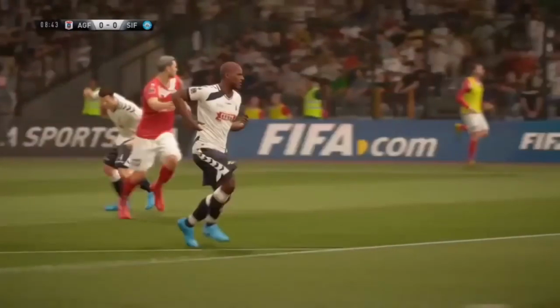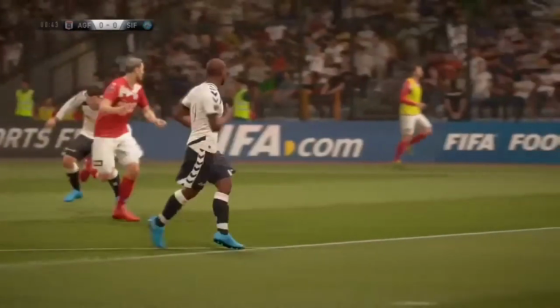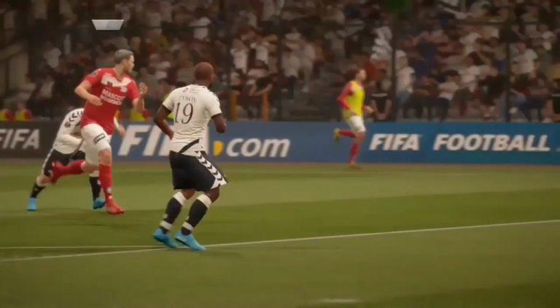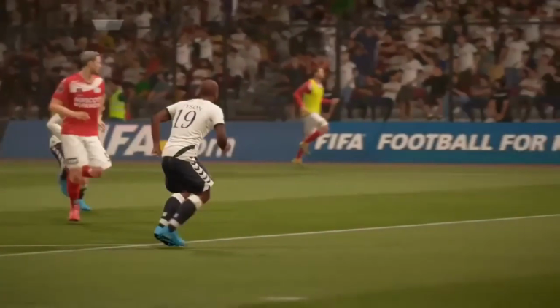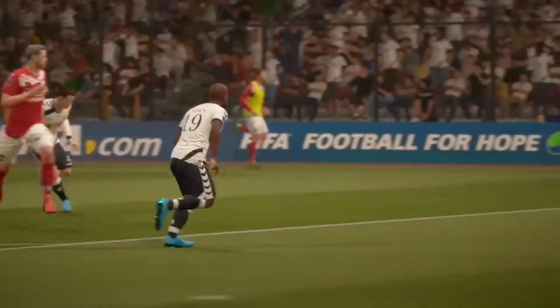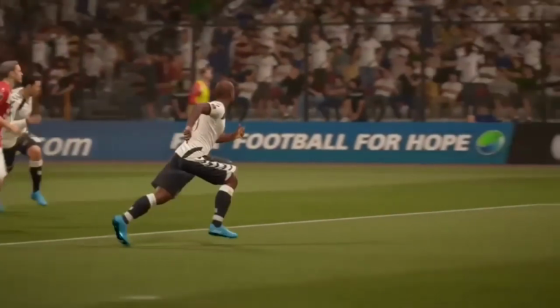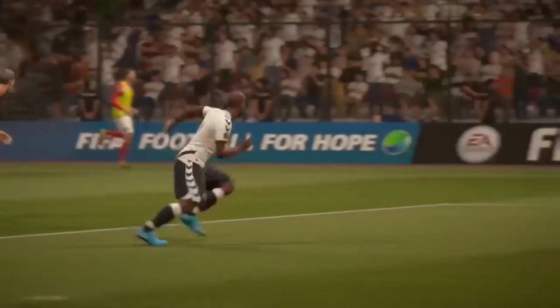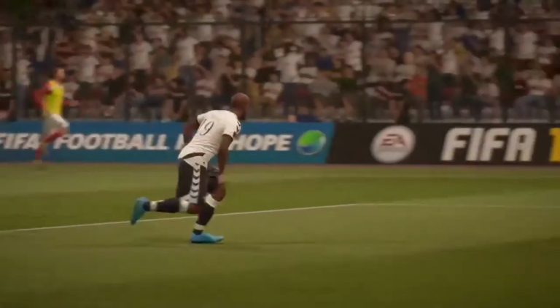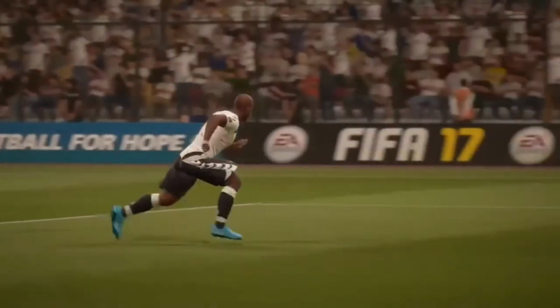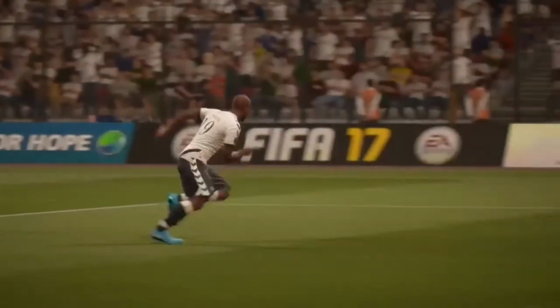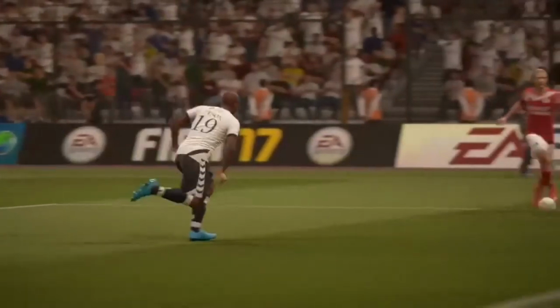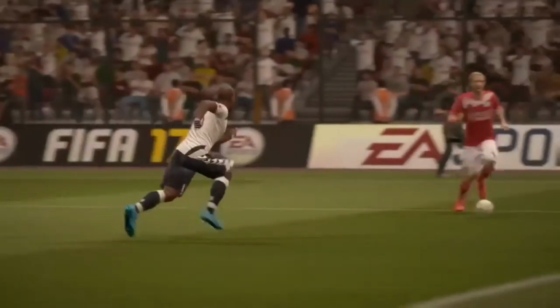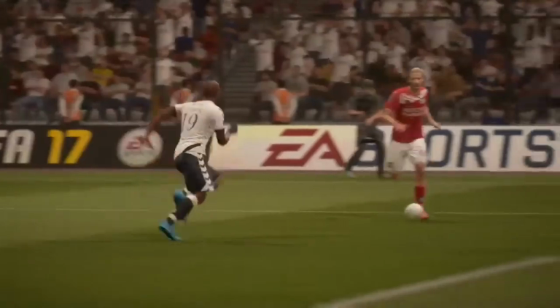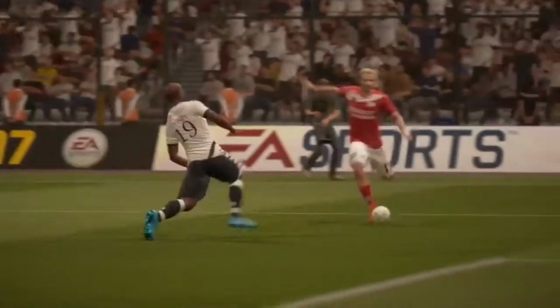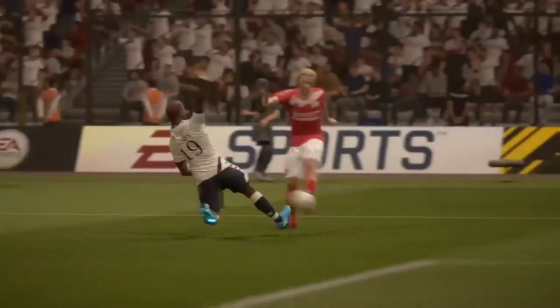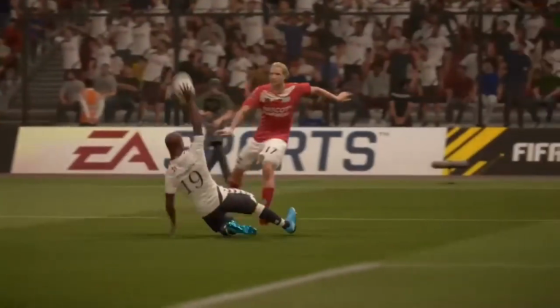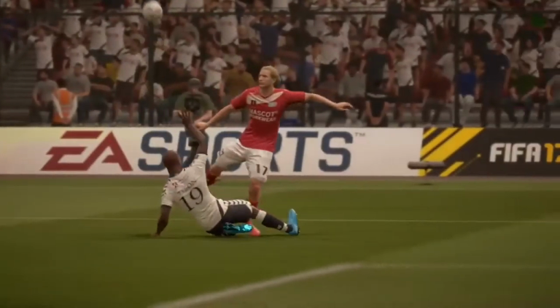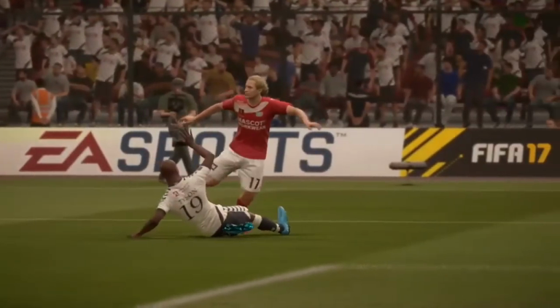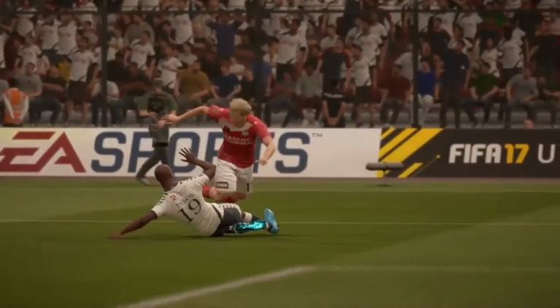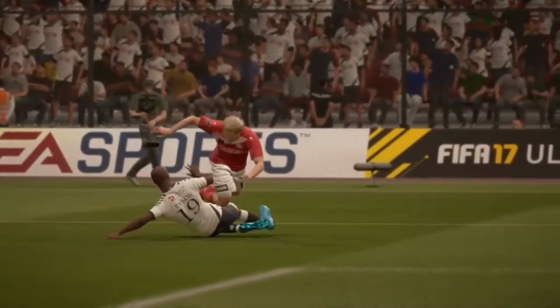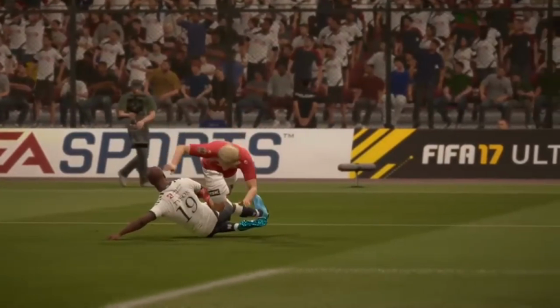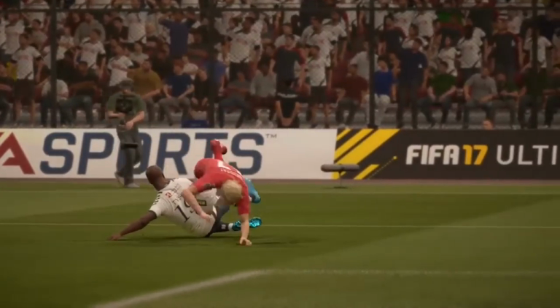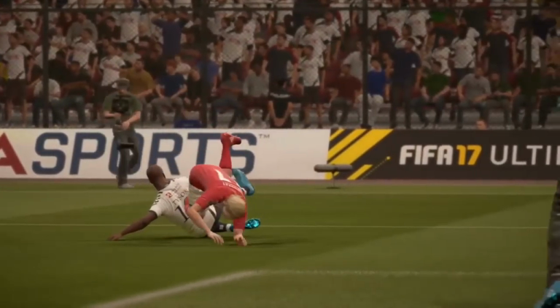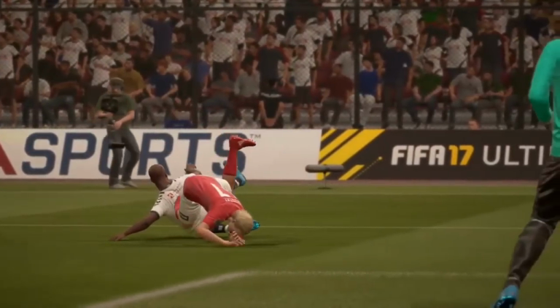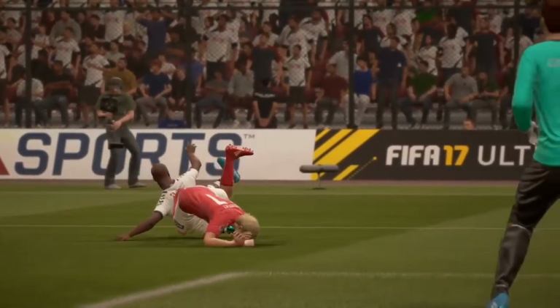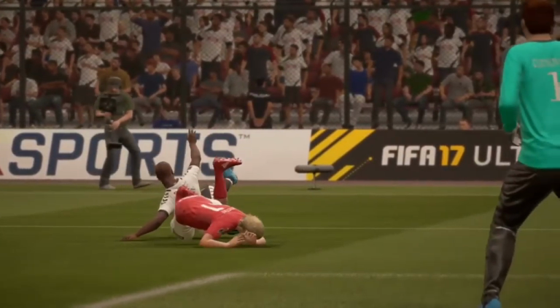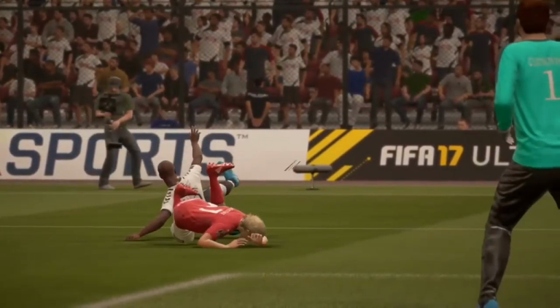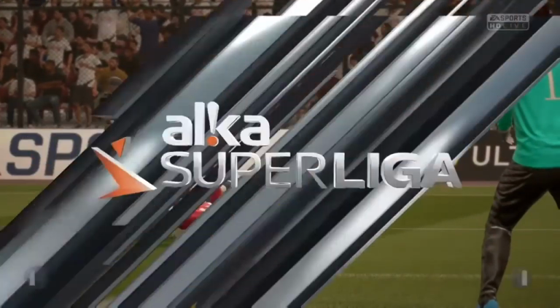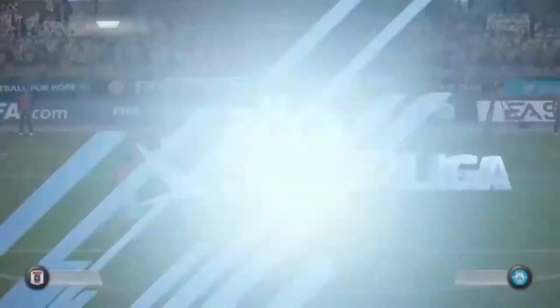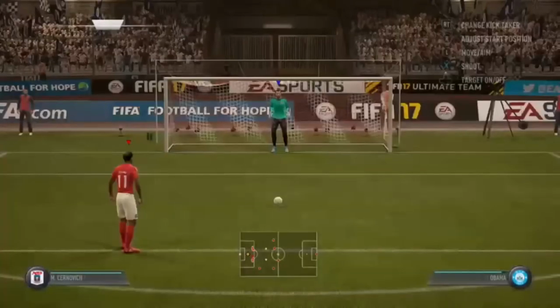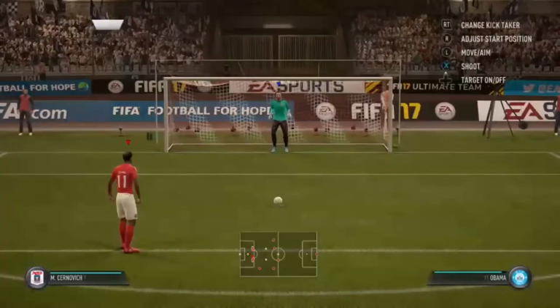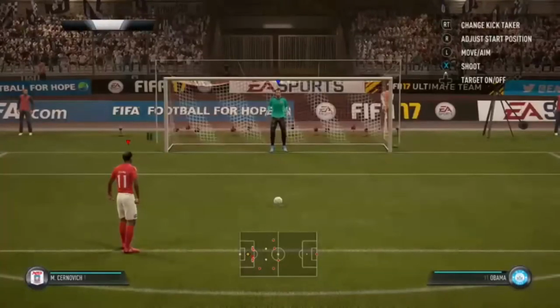Maybe a little bit relieved that he wasn't seeing red there, but the referee, I think, has made the right call.